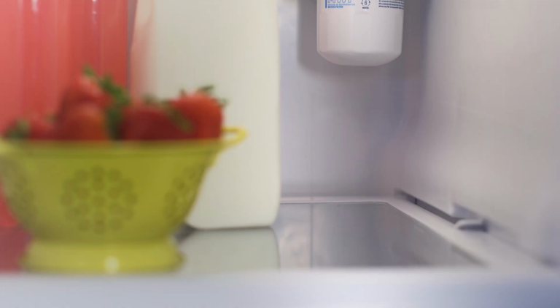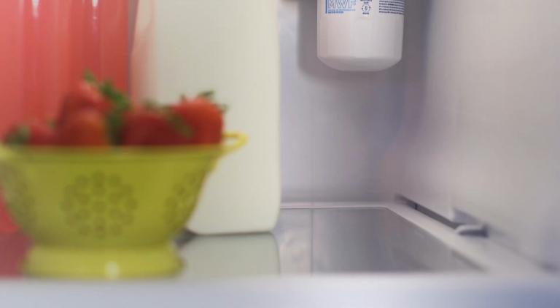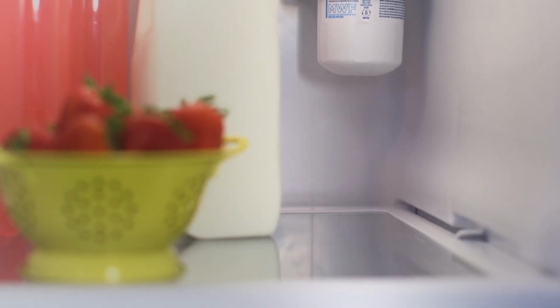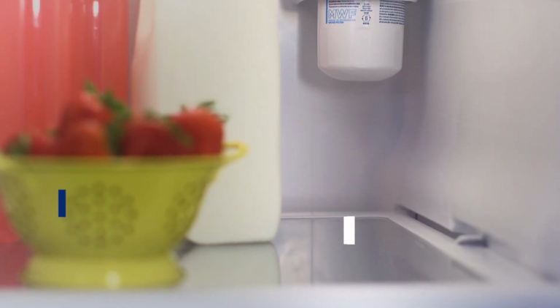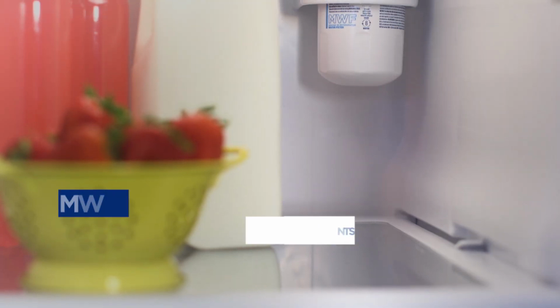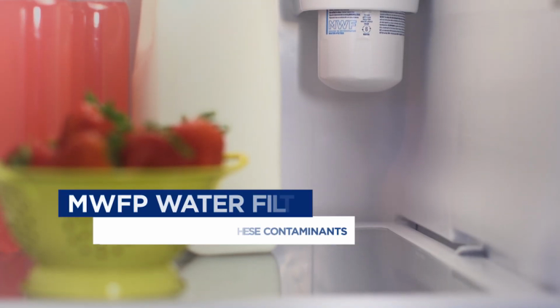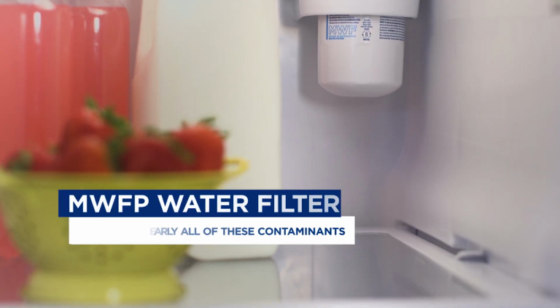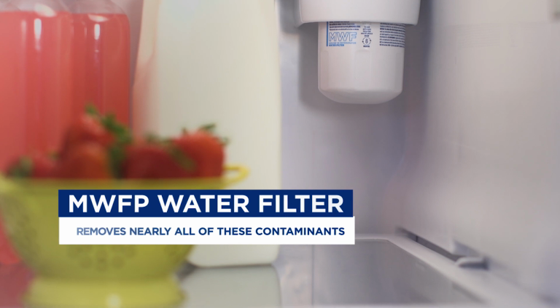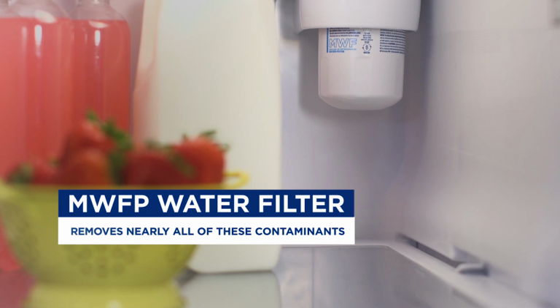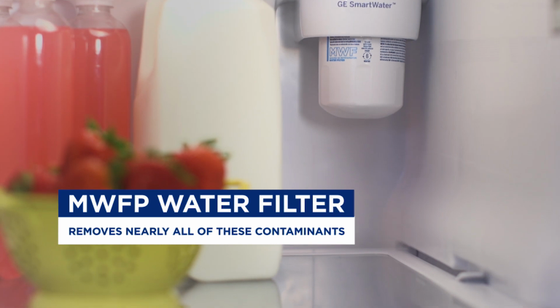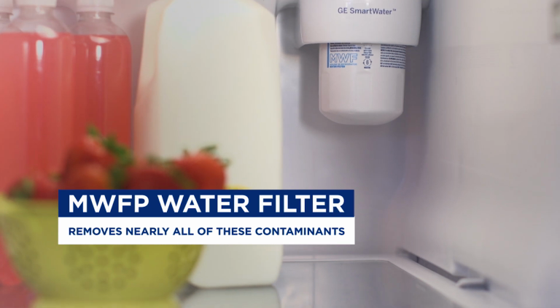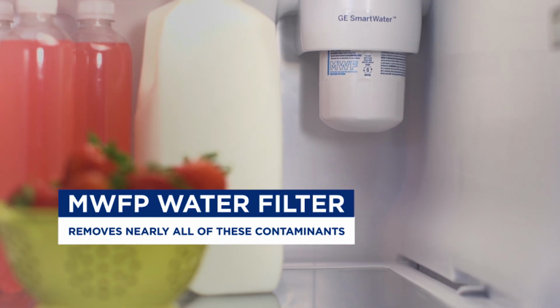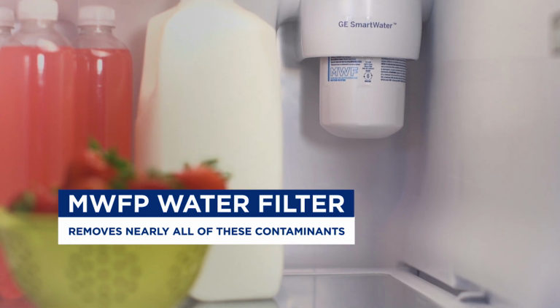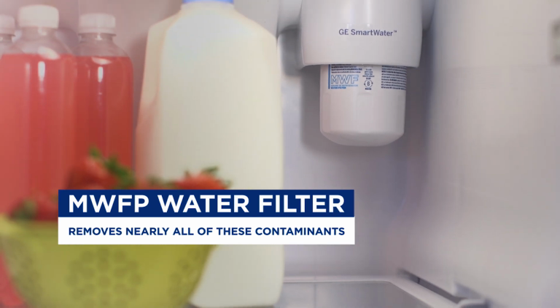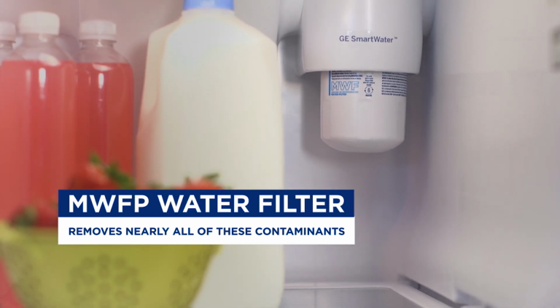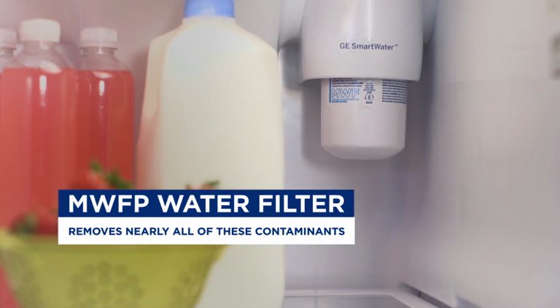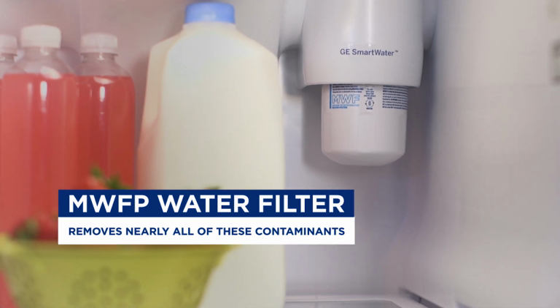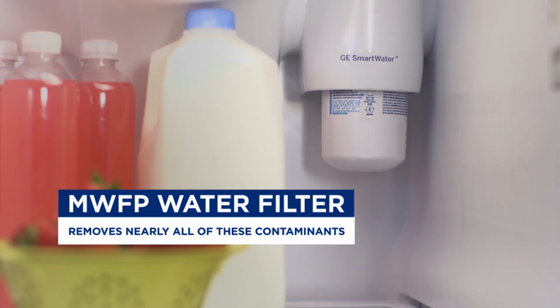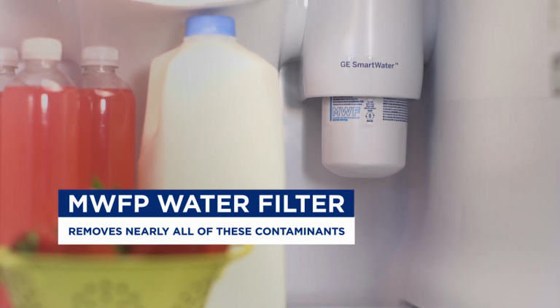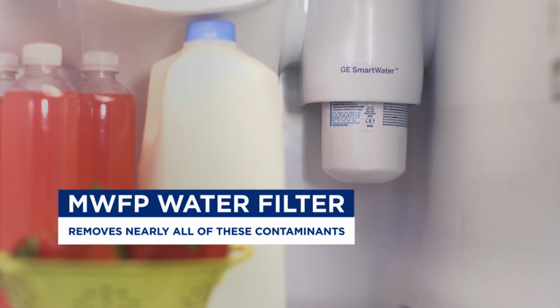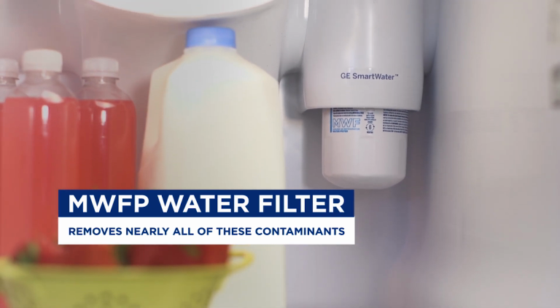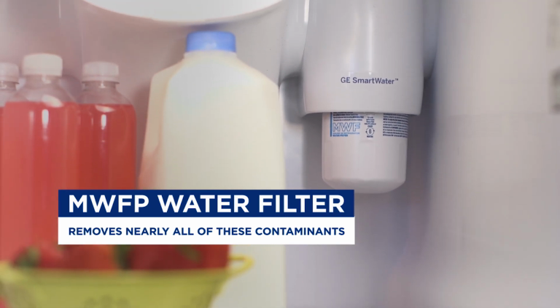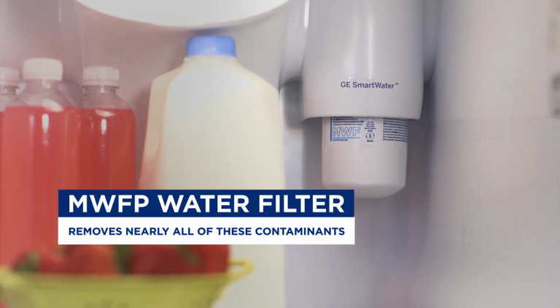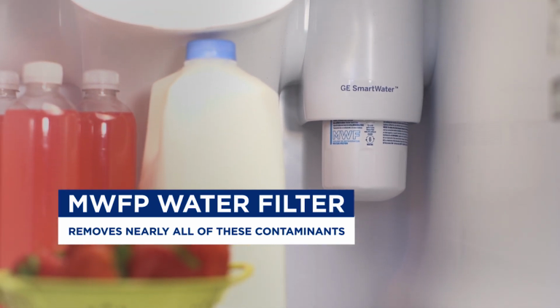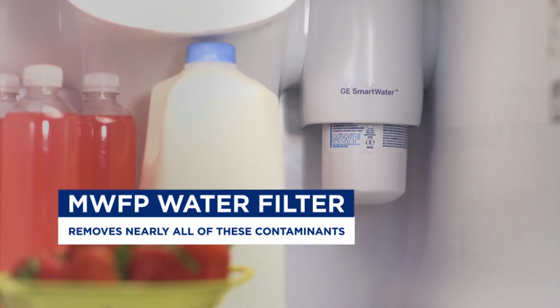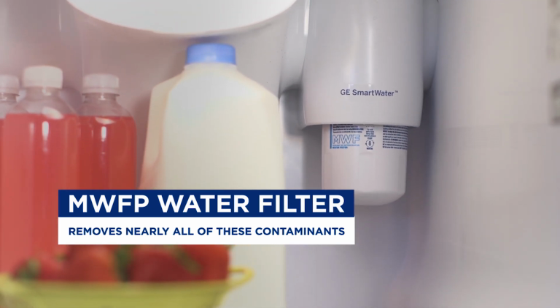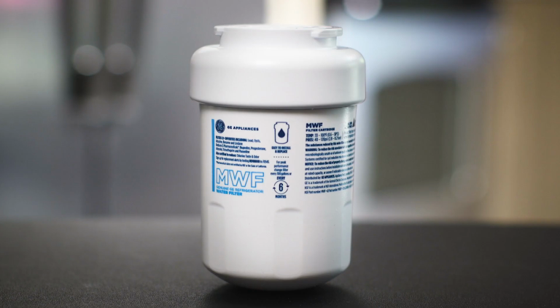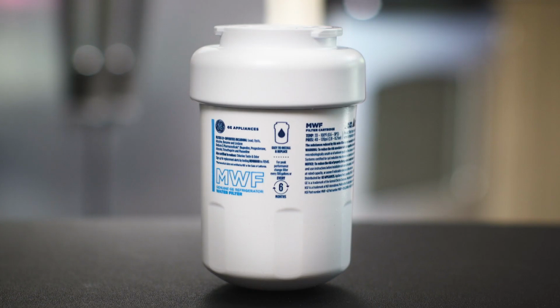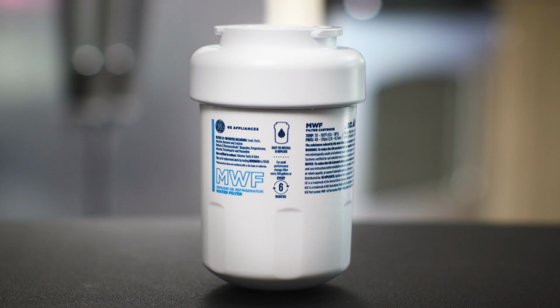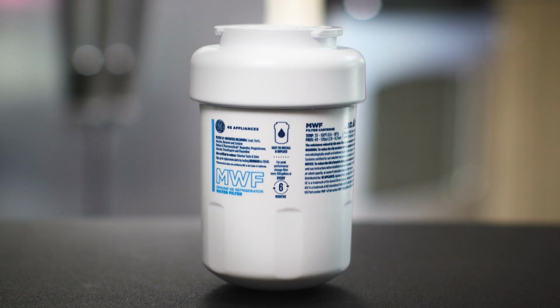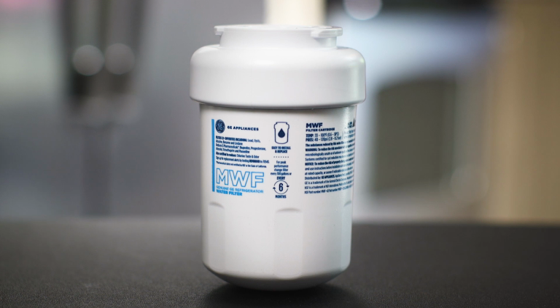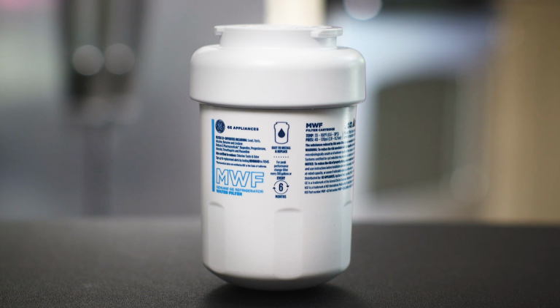Unlike many other filters, our MWFP water filter removes nearly all of these contaminants. But how does it work?